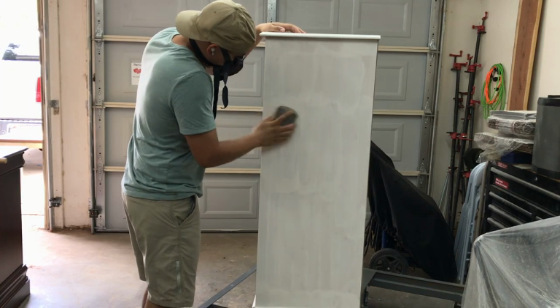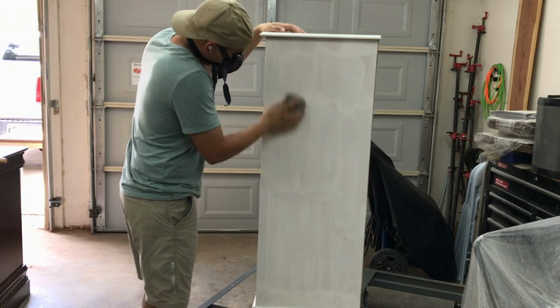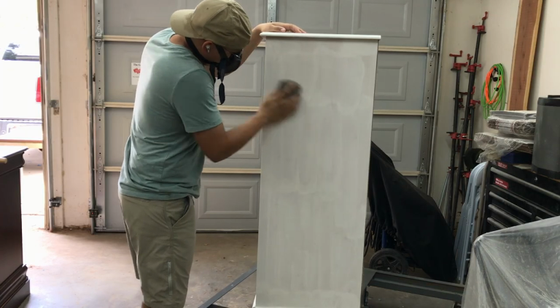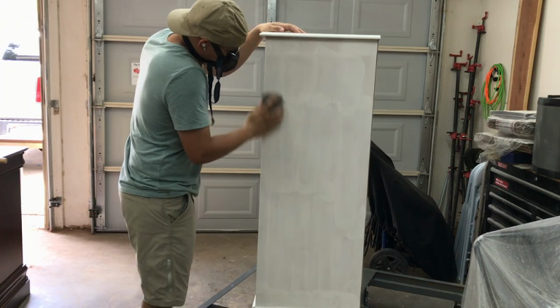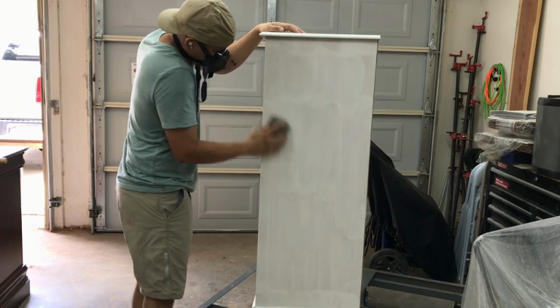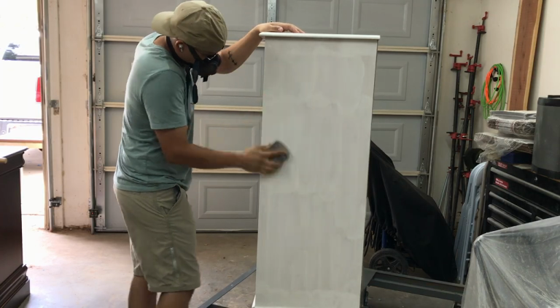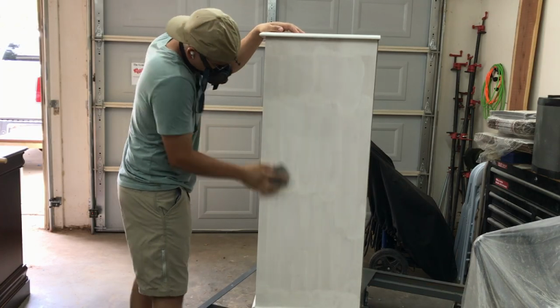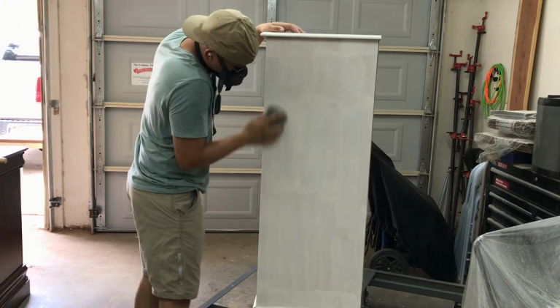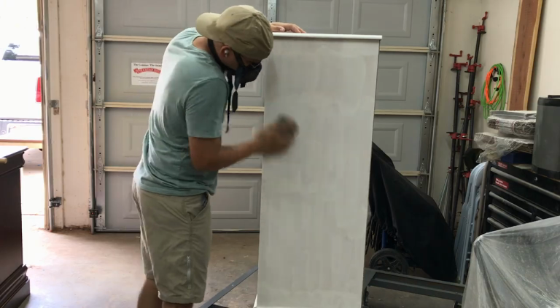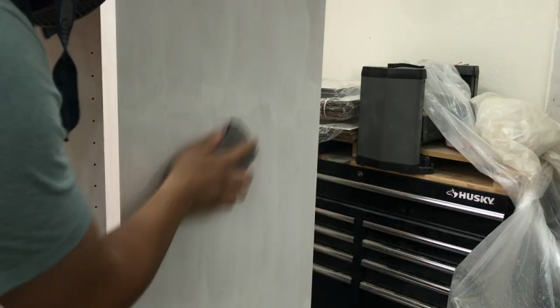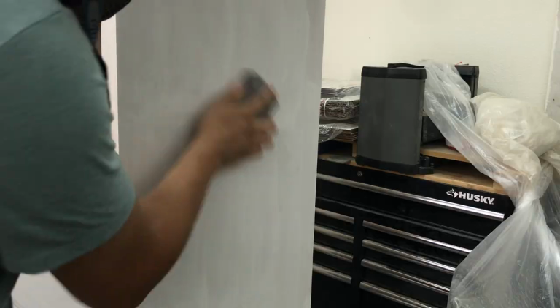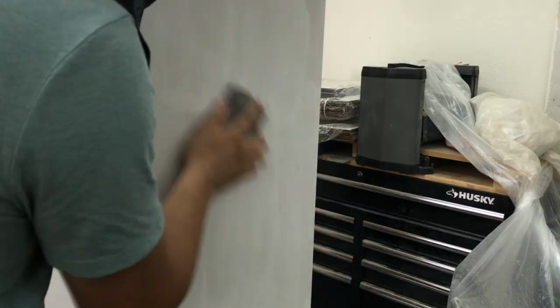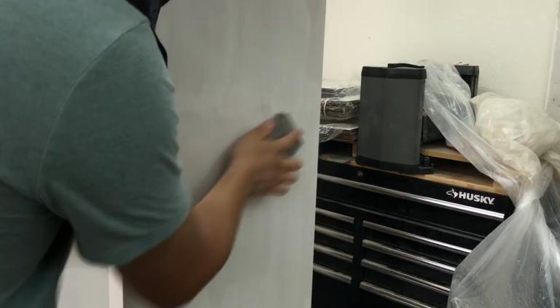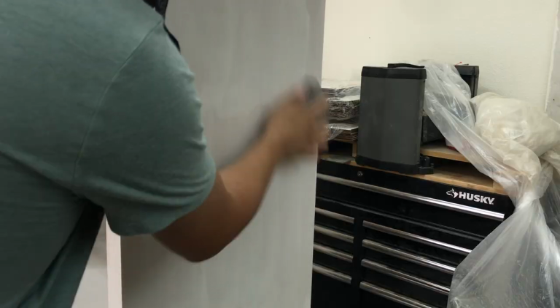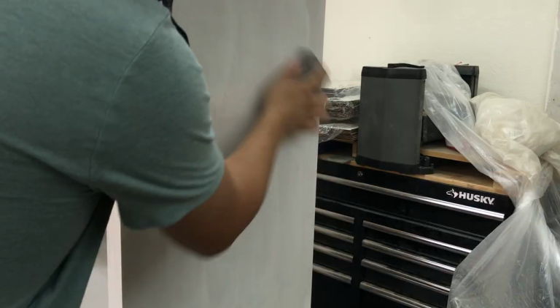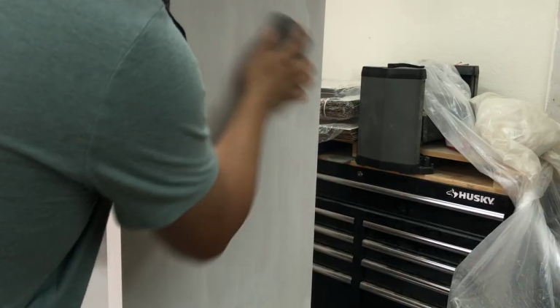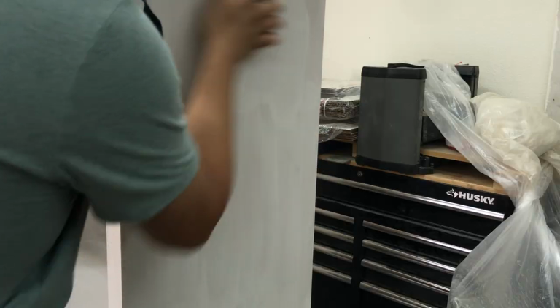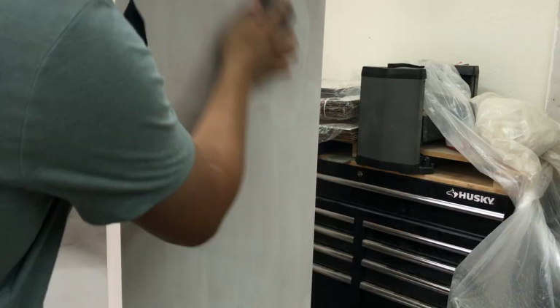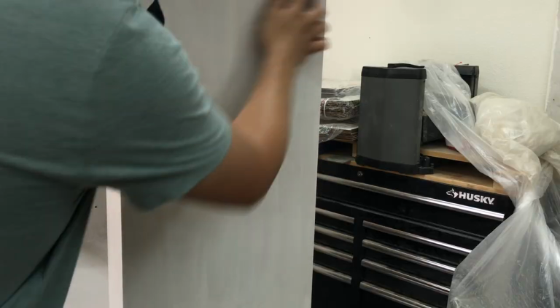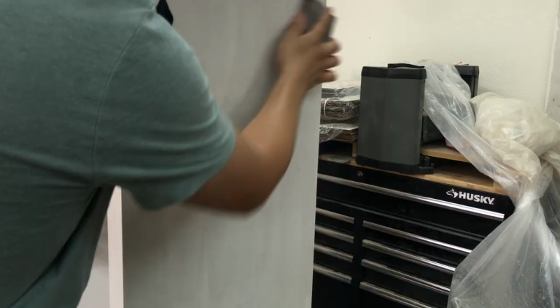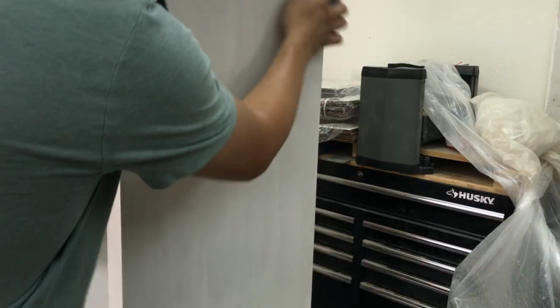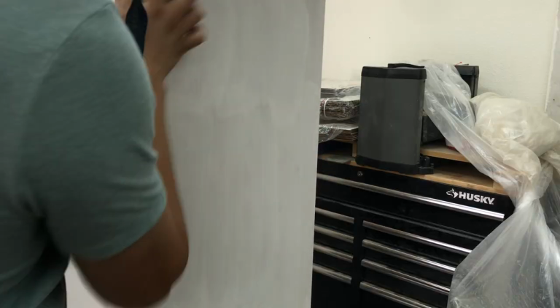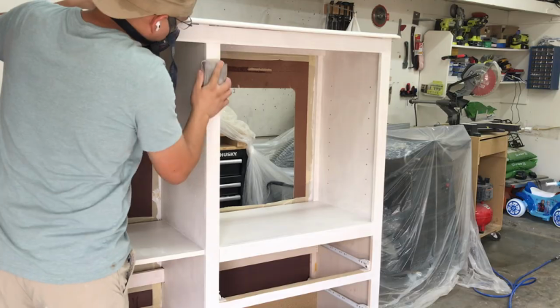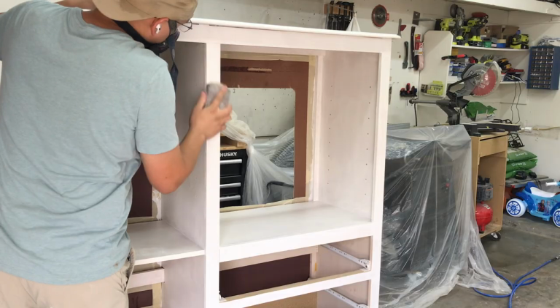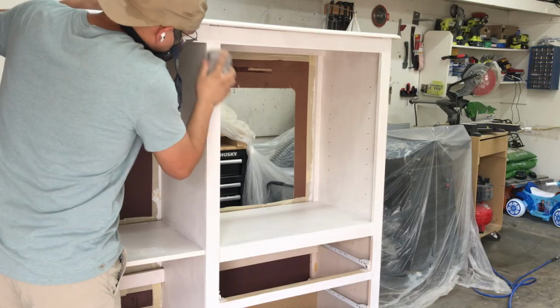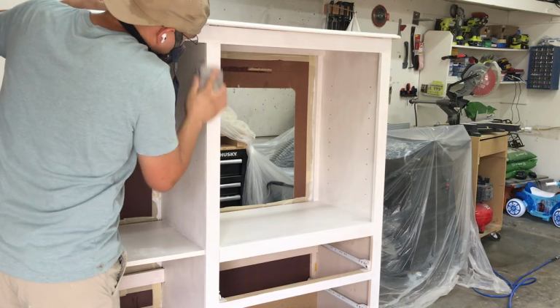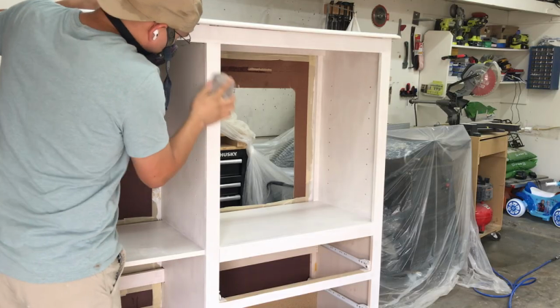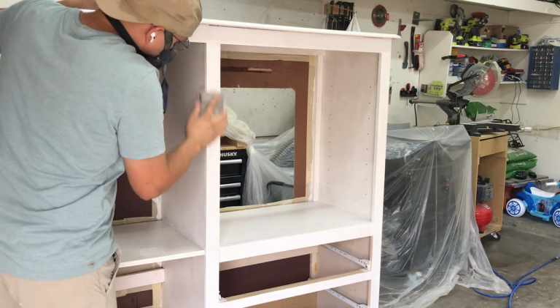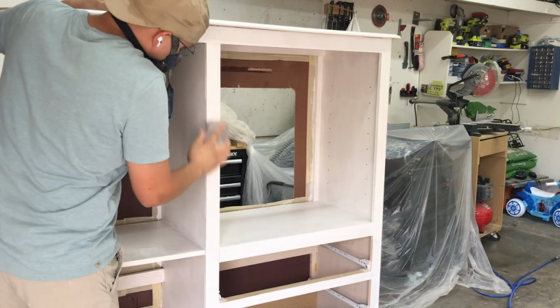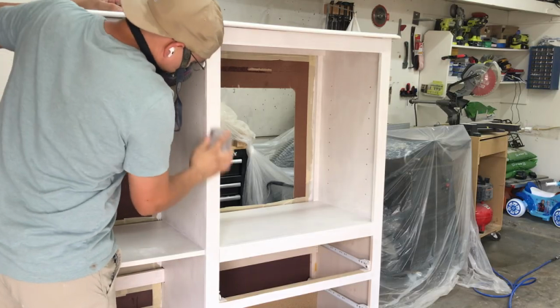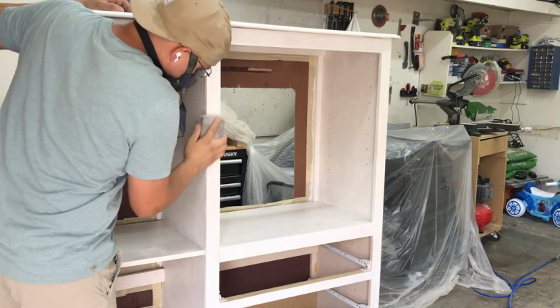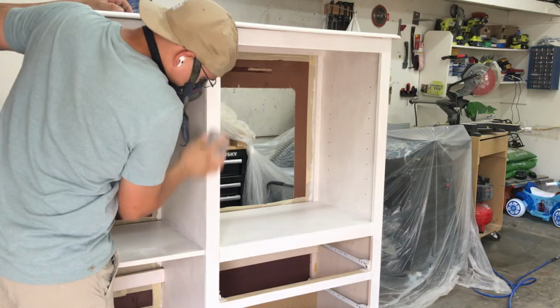After I was finished applying the primer, I lightly sanded the entire thing with 220 grit sandpaper to smooth the surface.